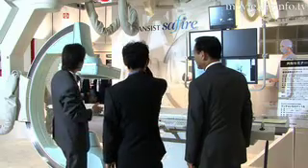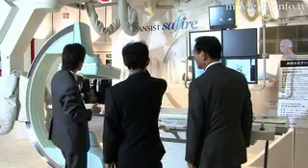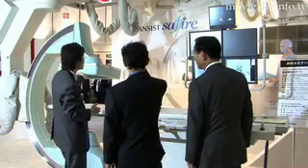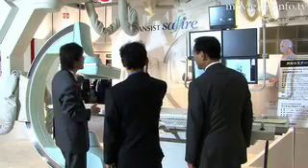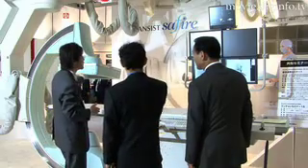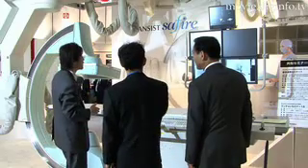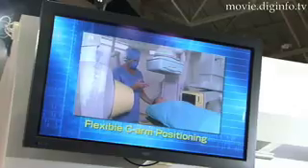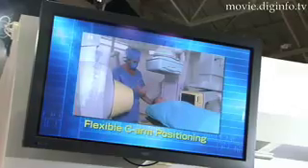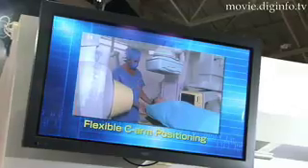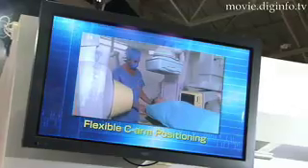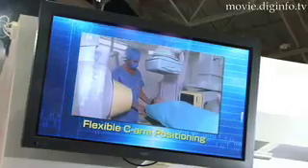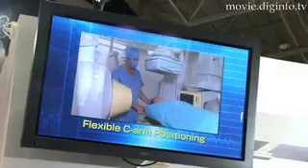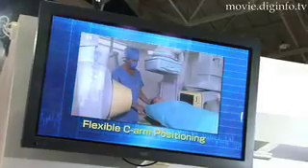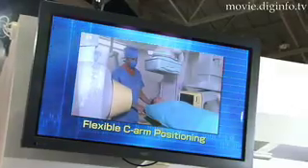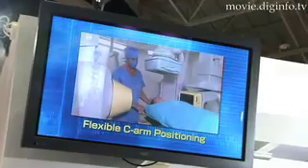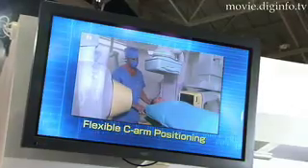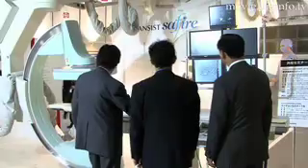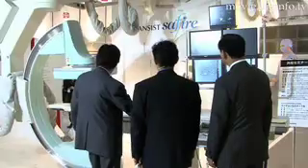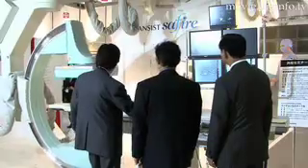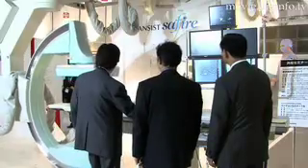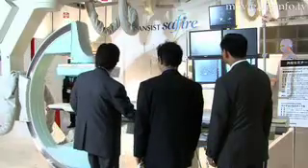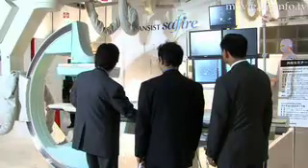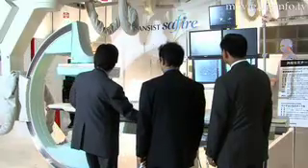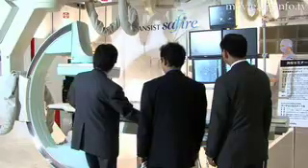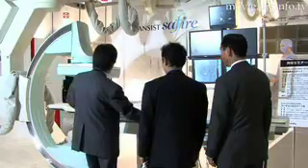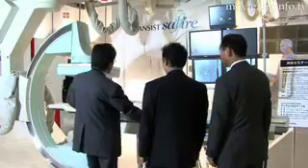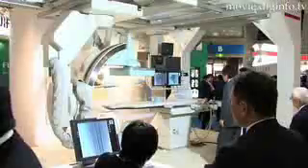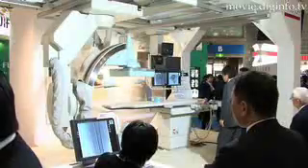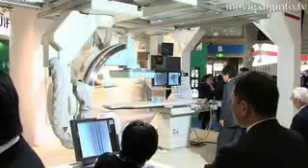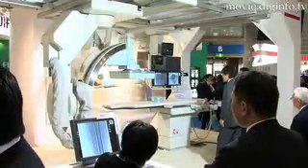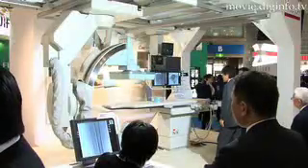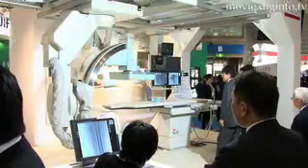The Brancist Sapphire's three axes arms allows for a full body examination without having to move the patient.